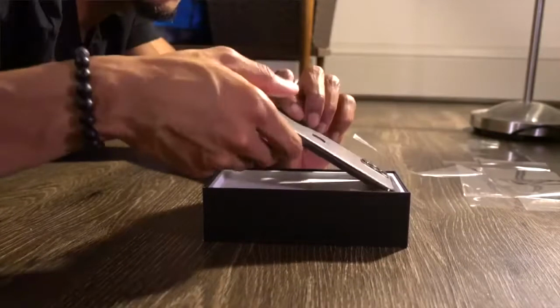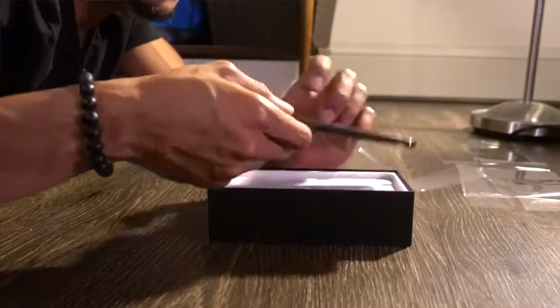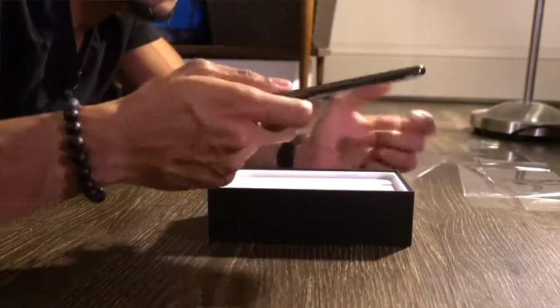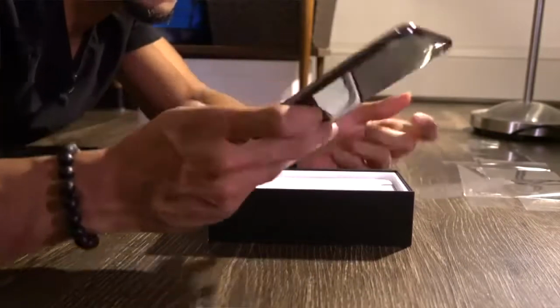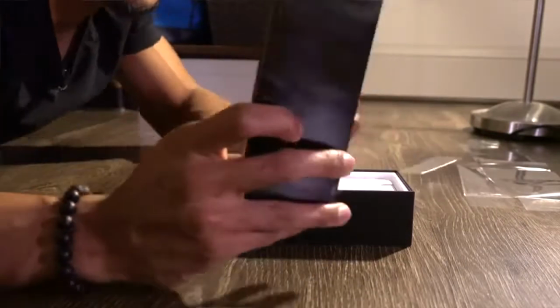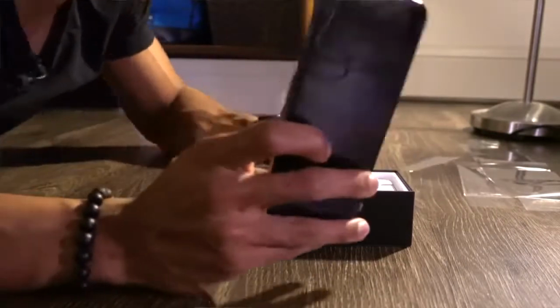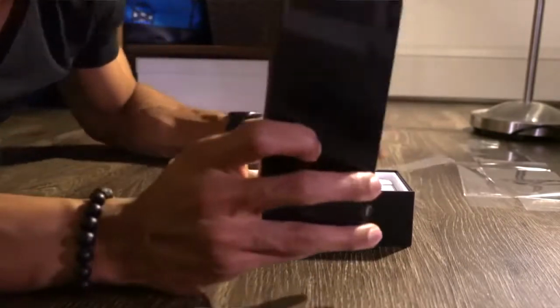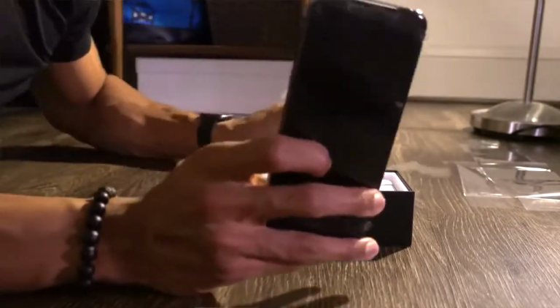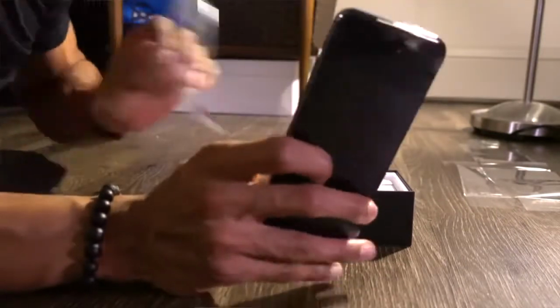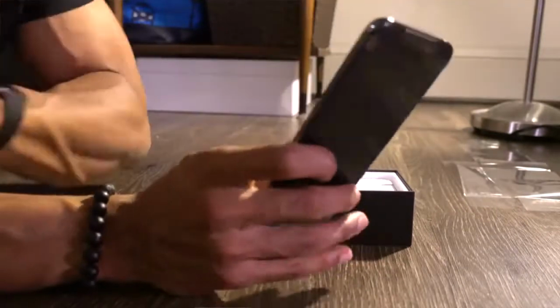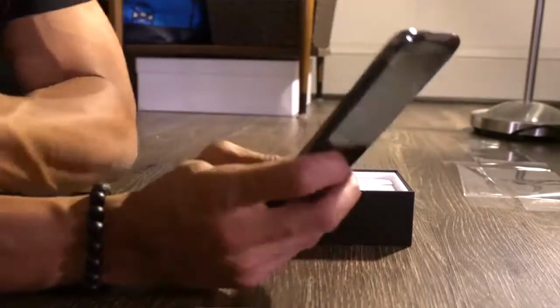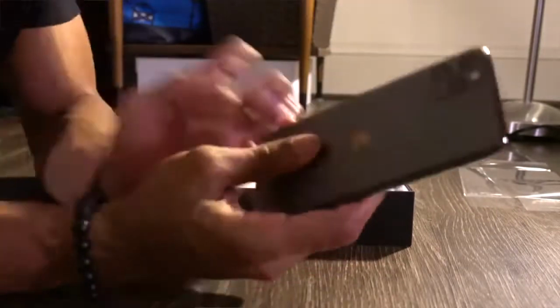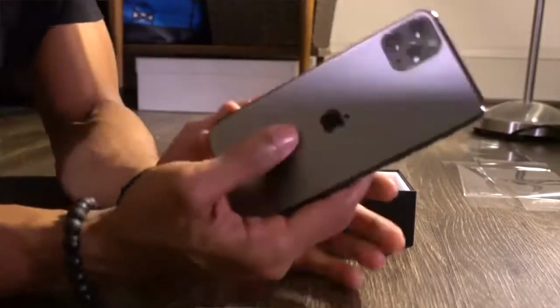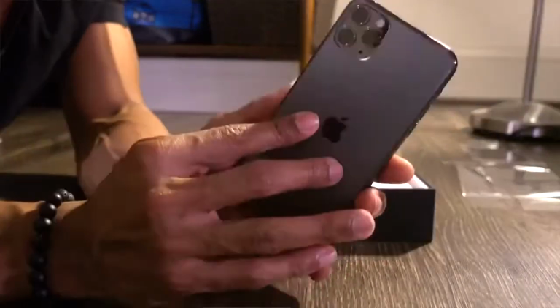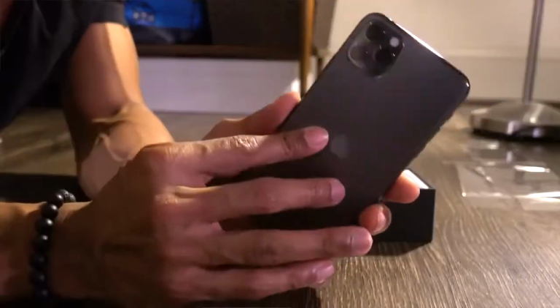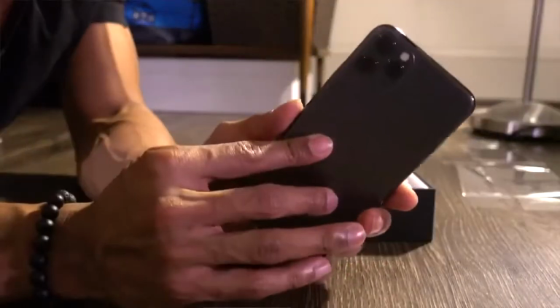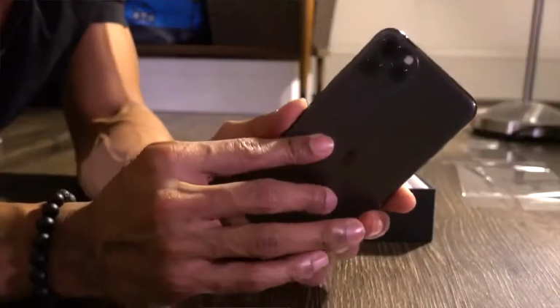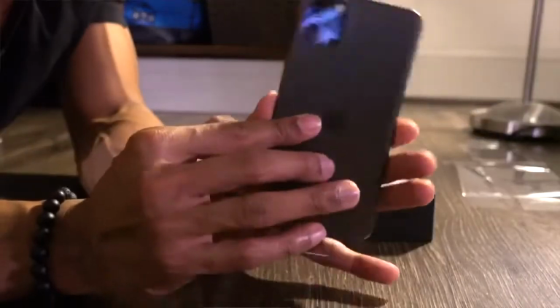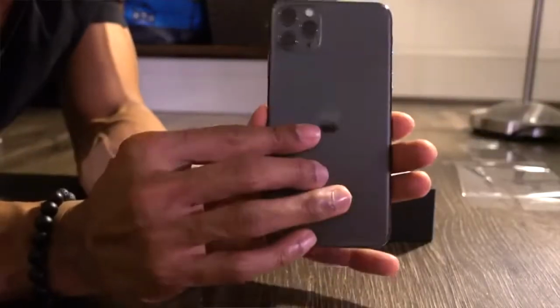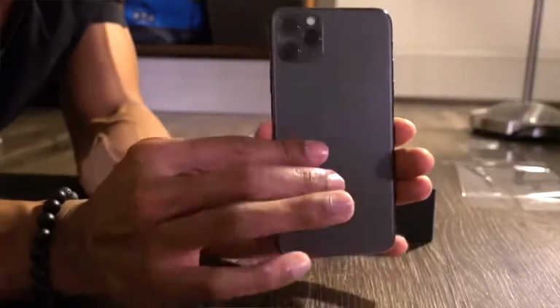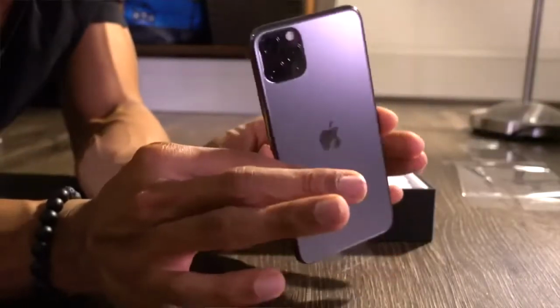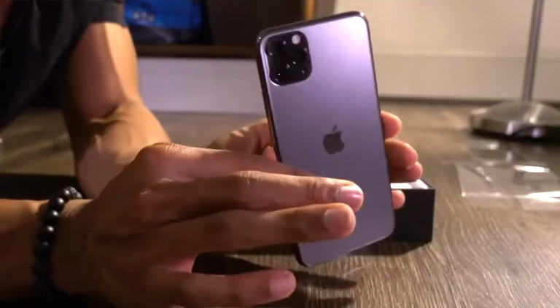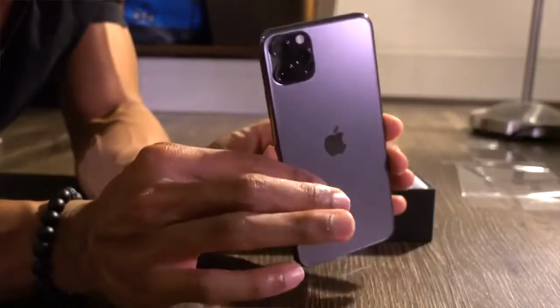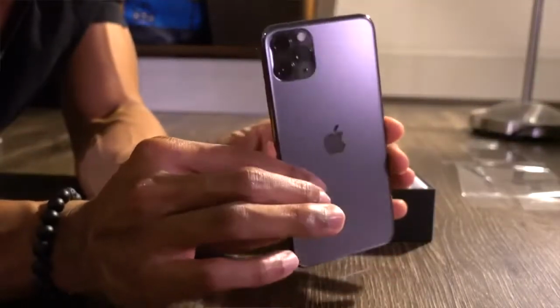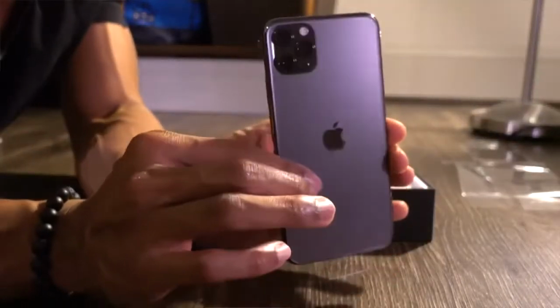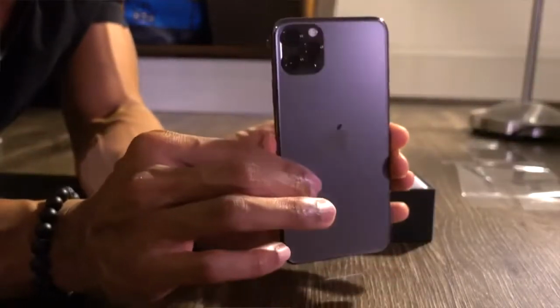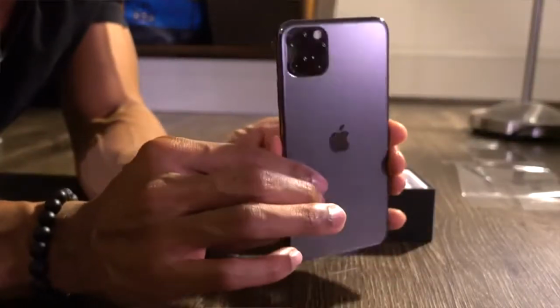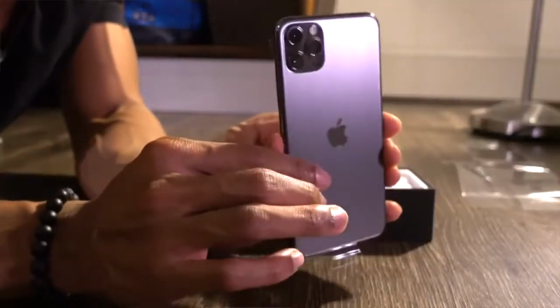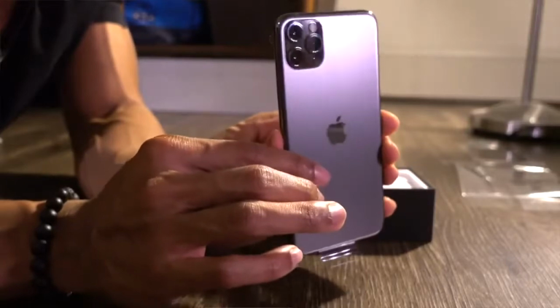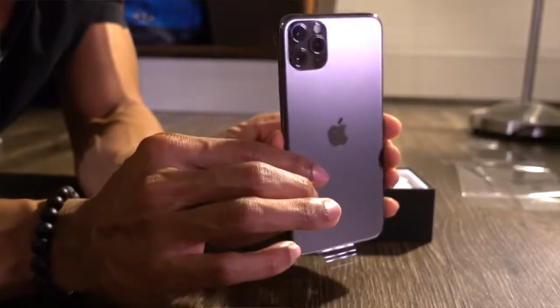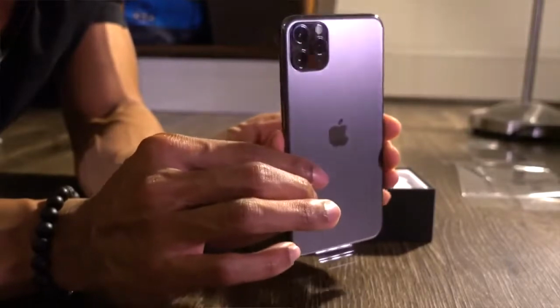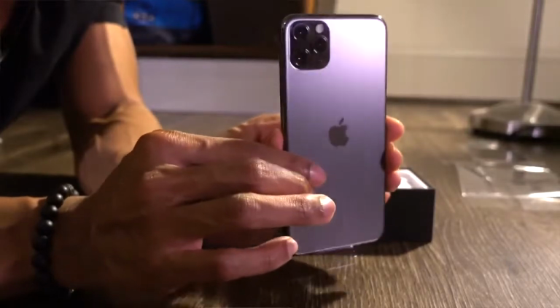This is it. Looks nice, doesn't it? Super nice and clean.